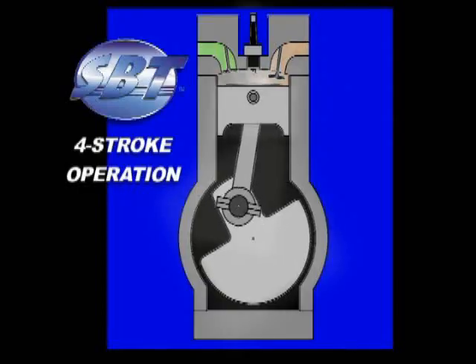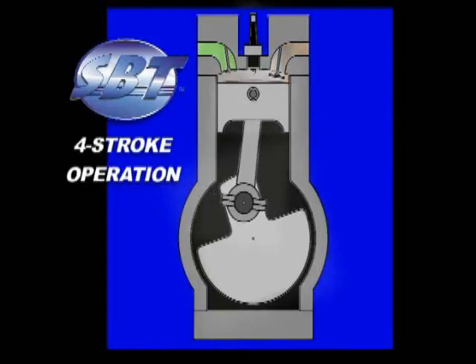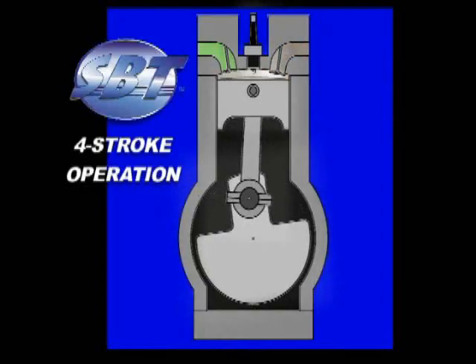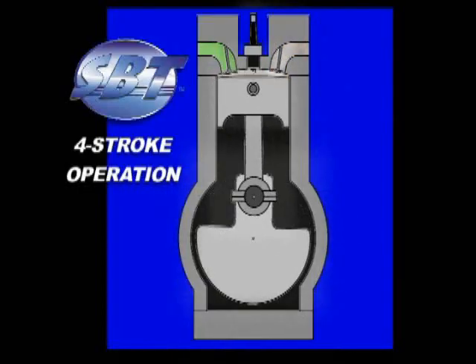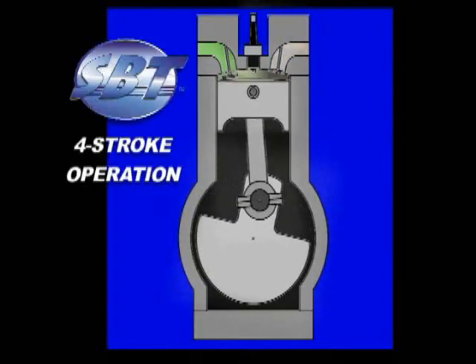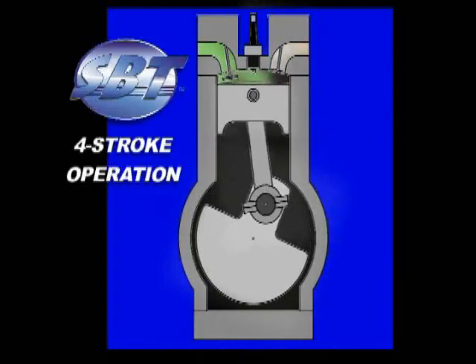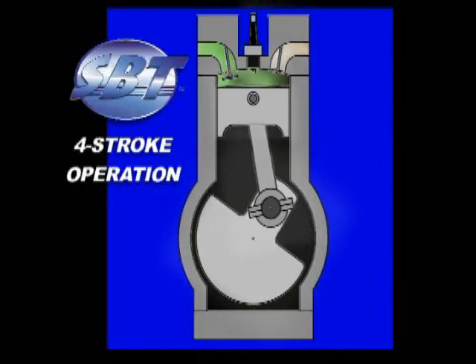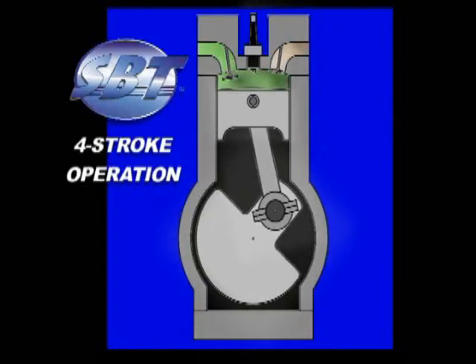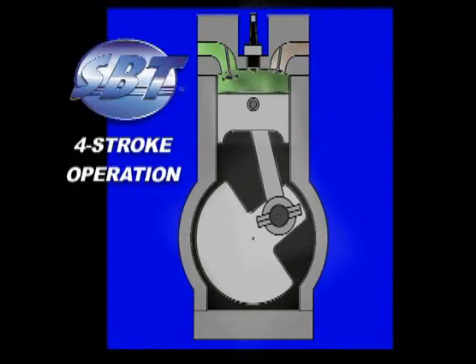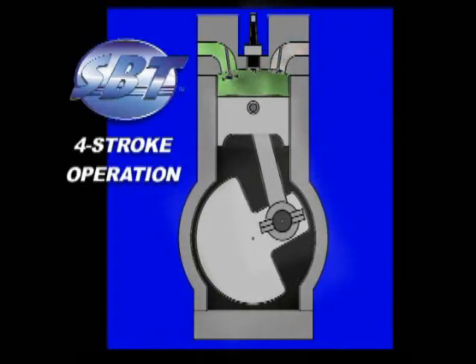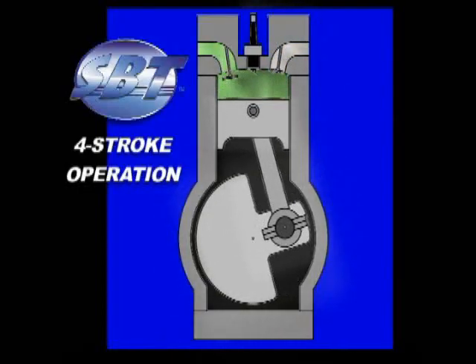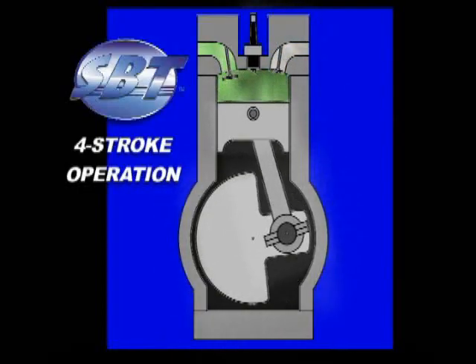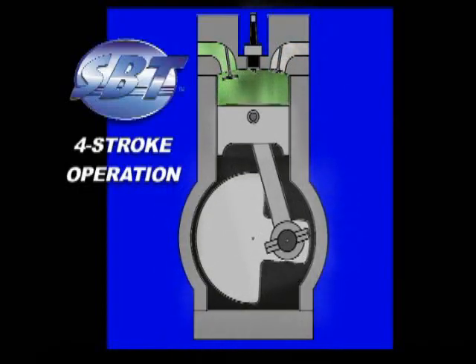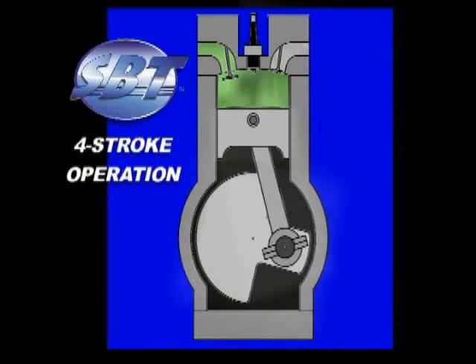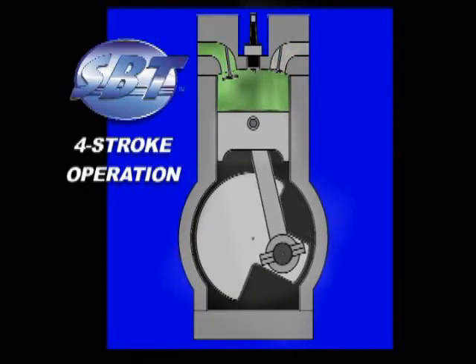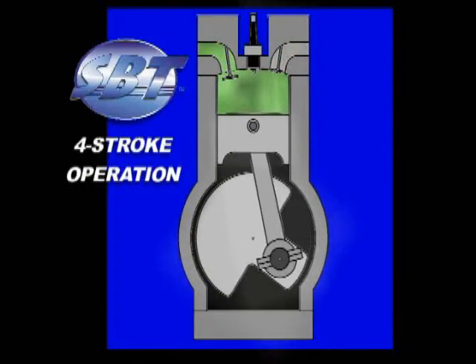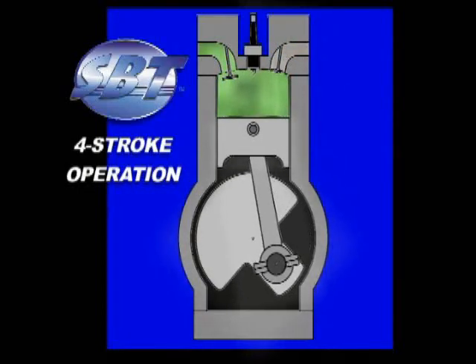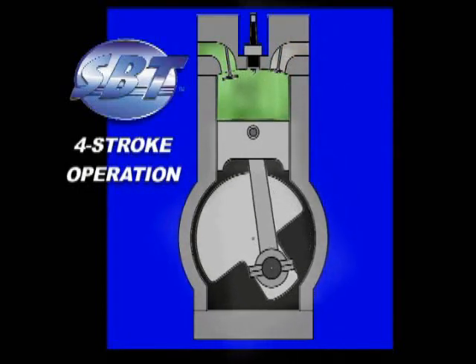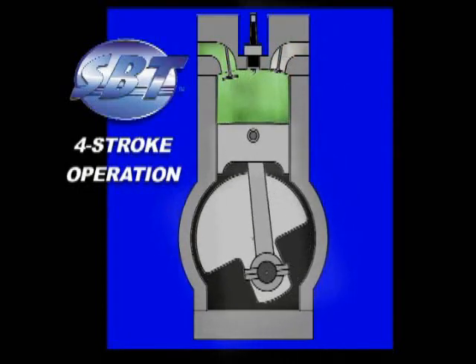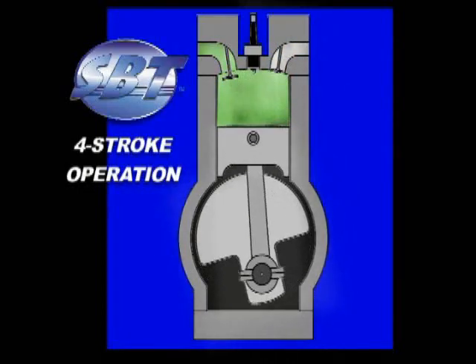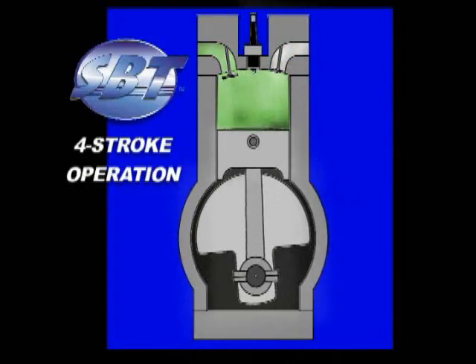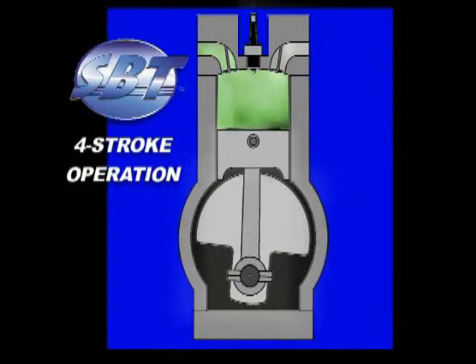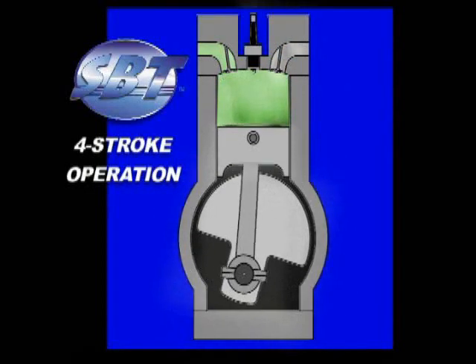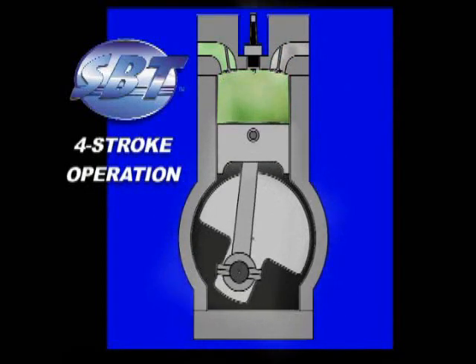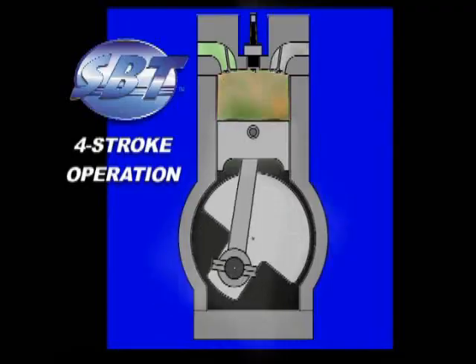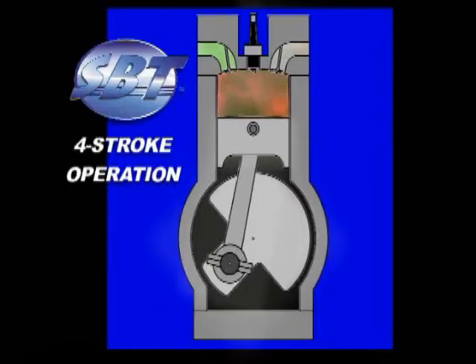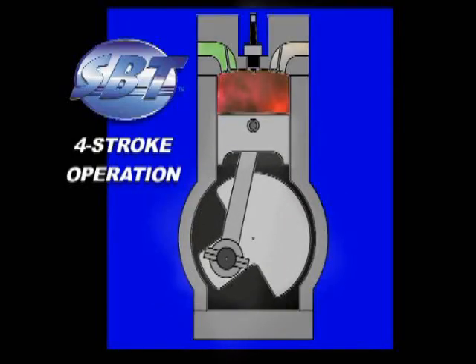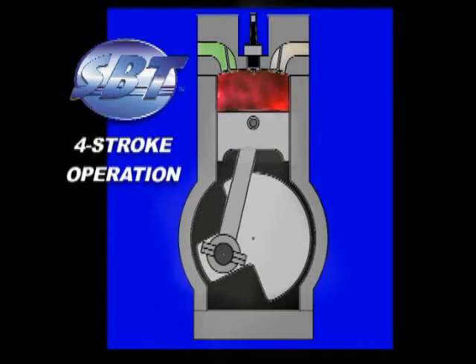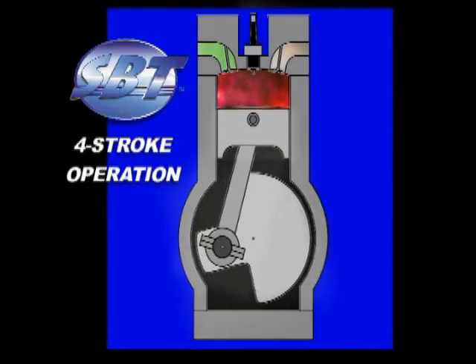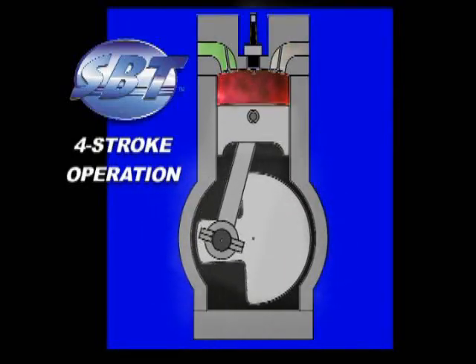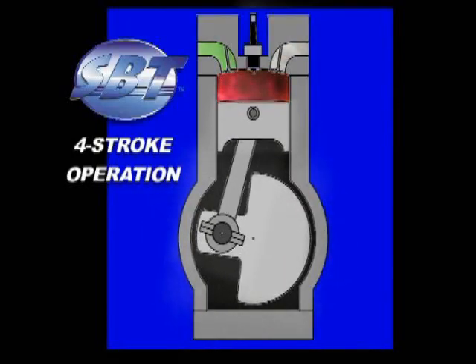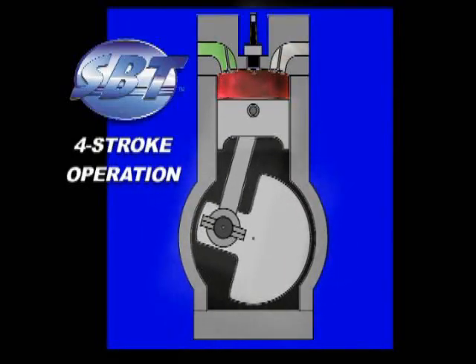The cycle then repeats over and over, turning the crankshaft, which is connected to the impeller, which drives the craft forward.